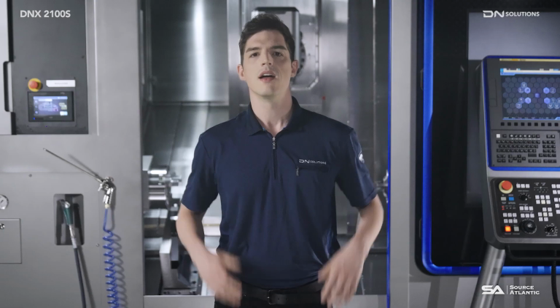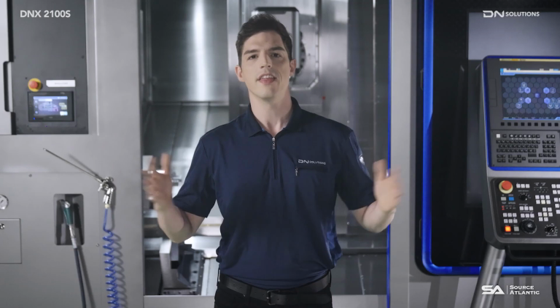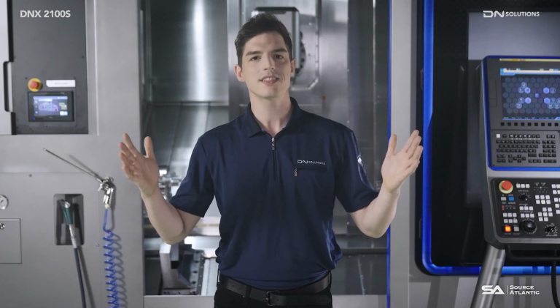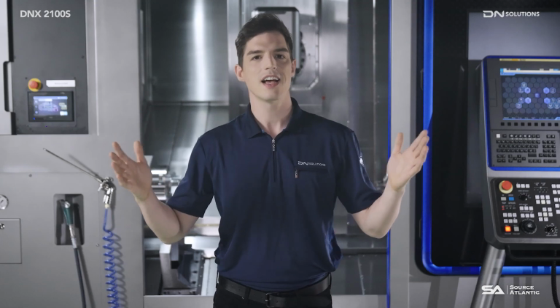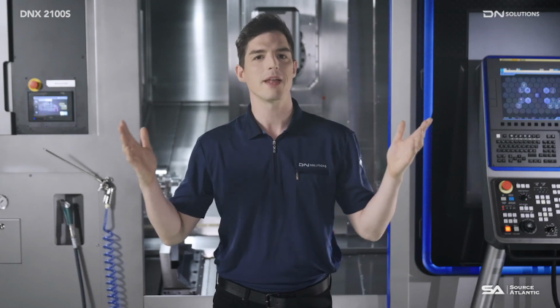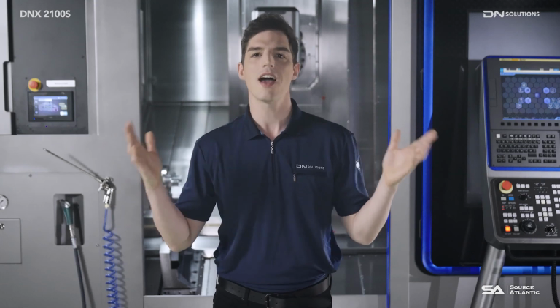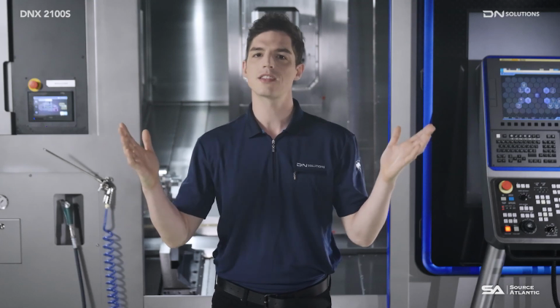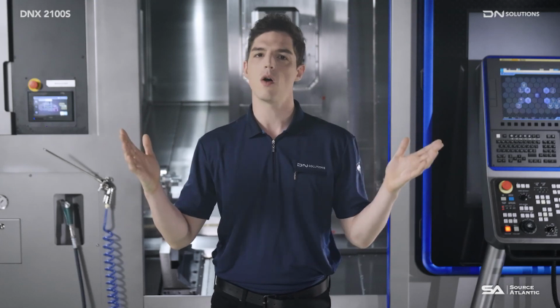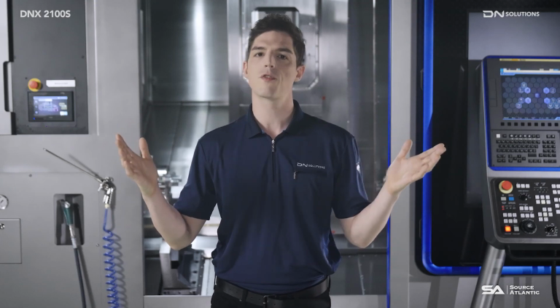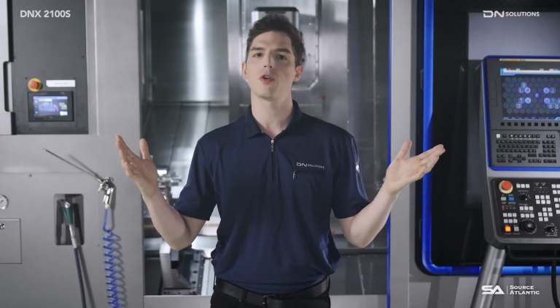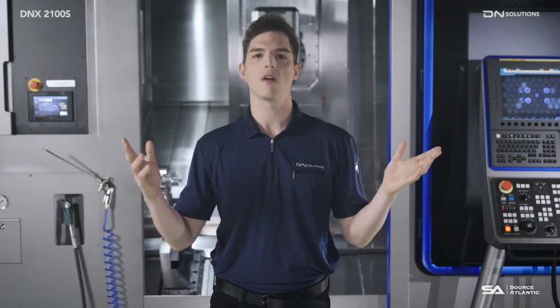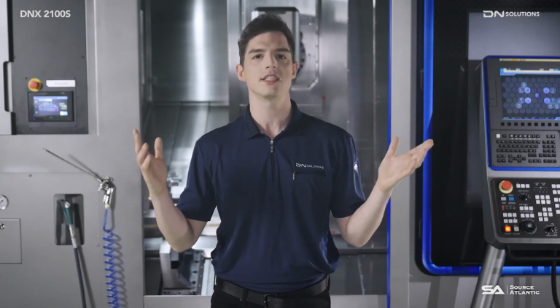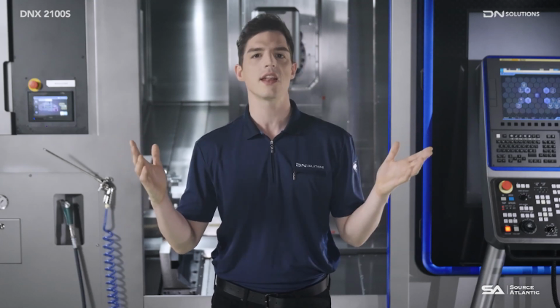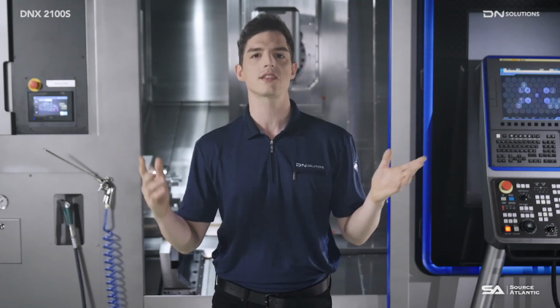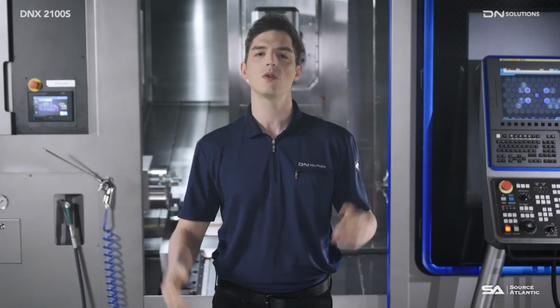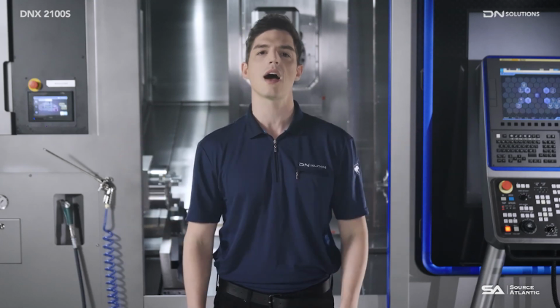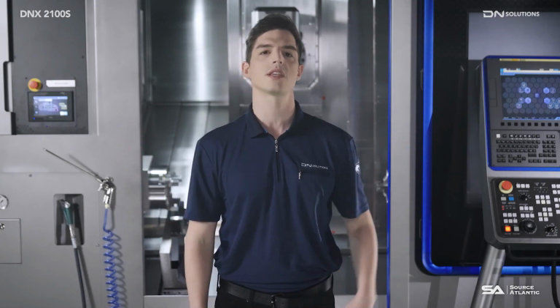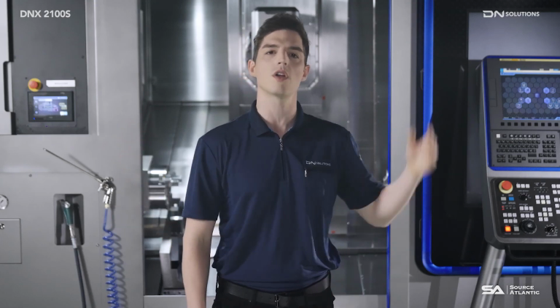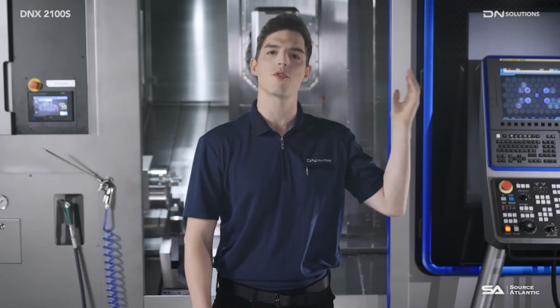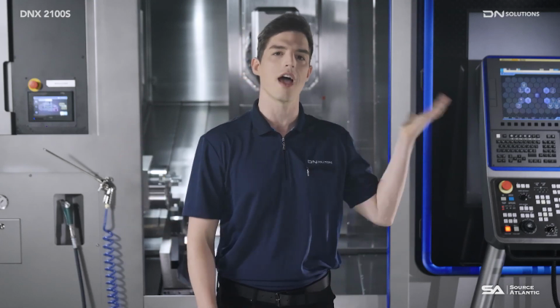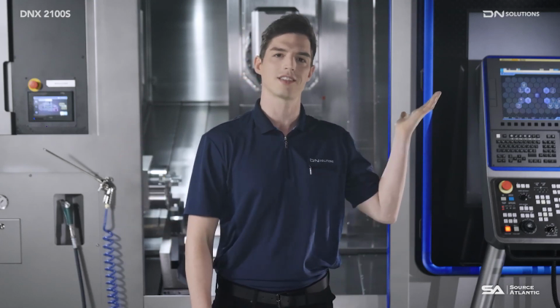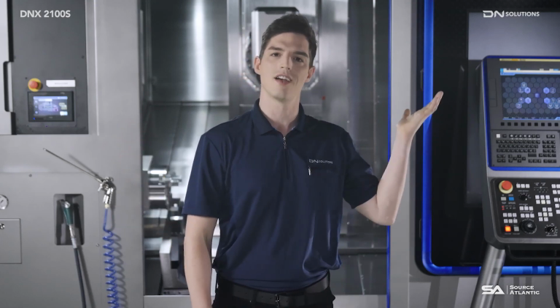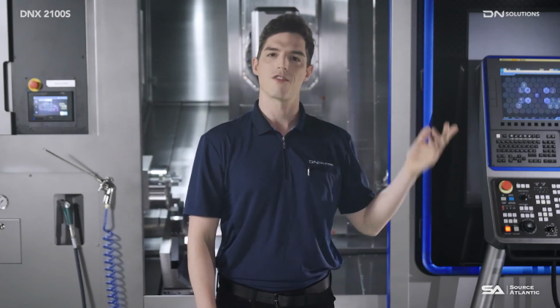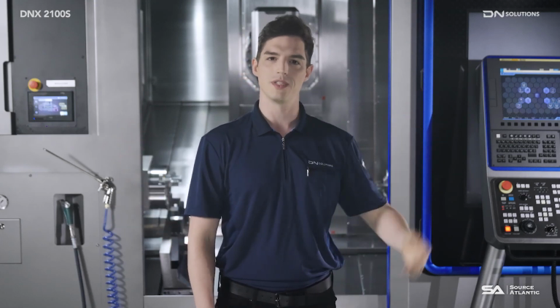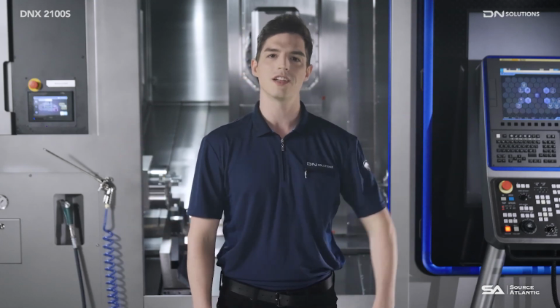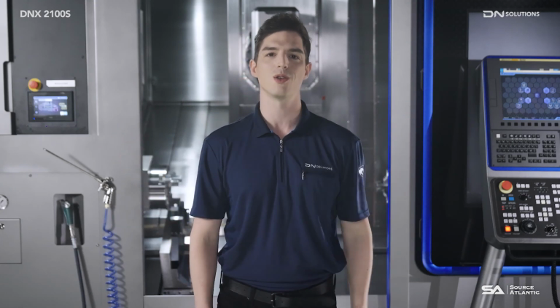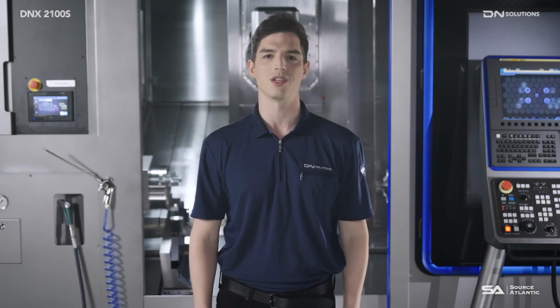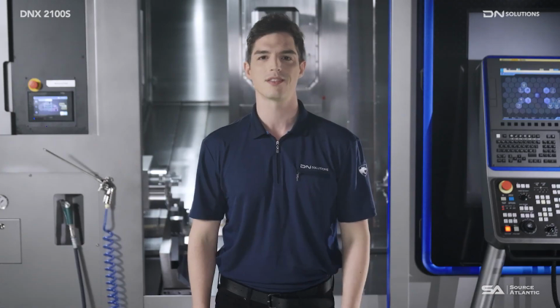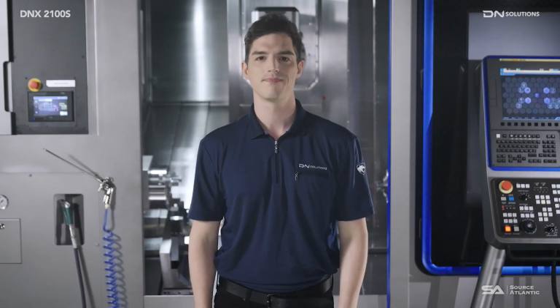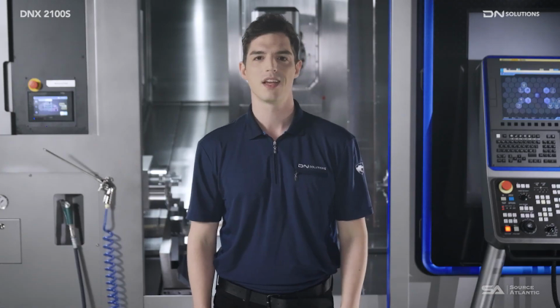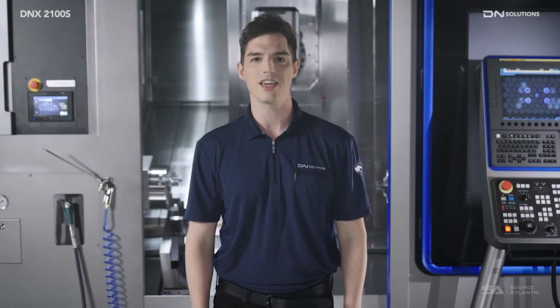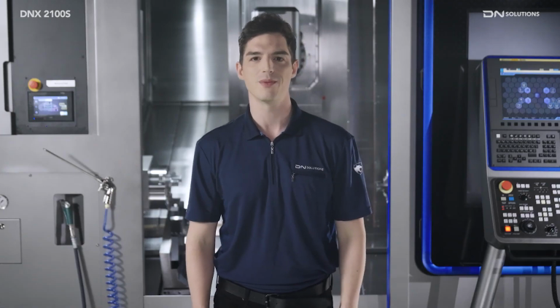This has been an excellent overview of the DNX2100S from DN Solutions. Thank you.